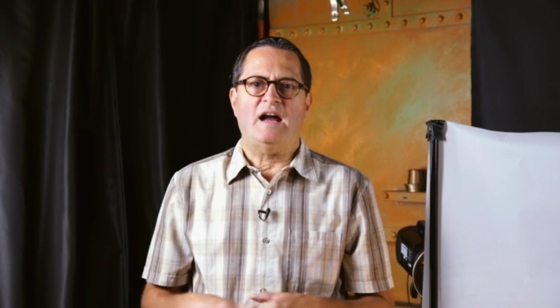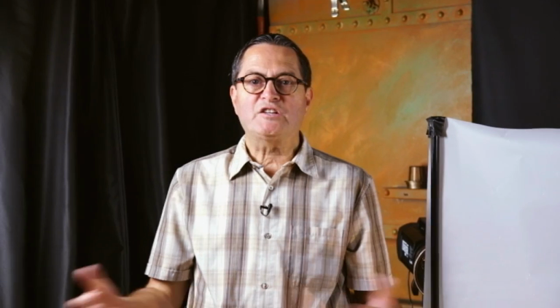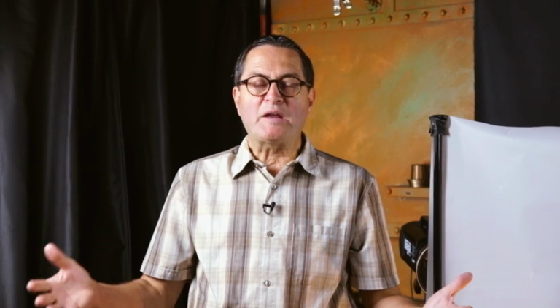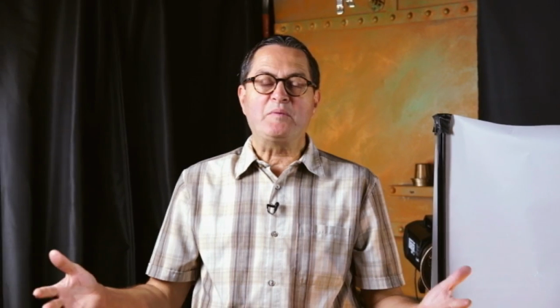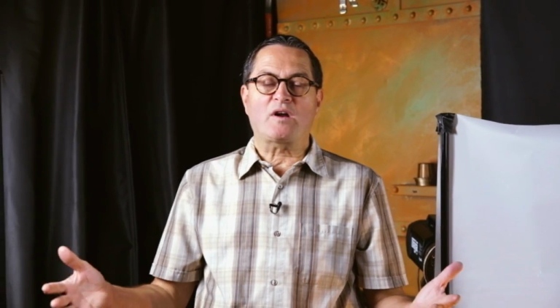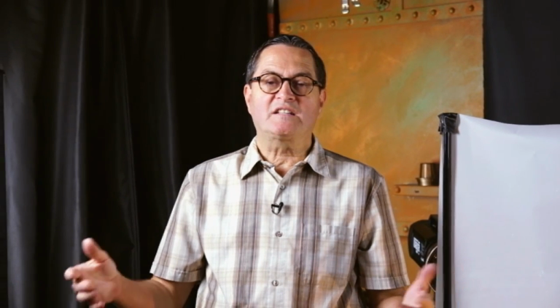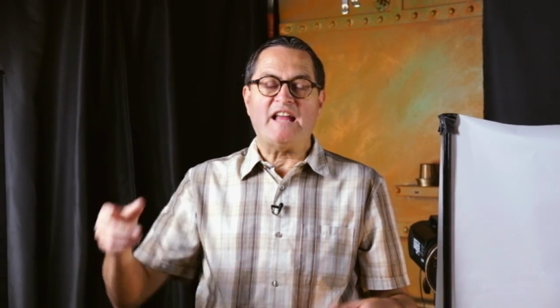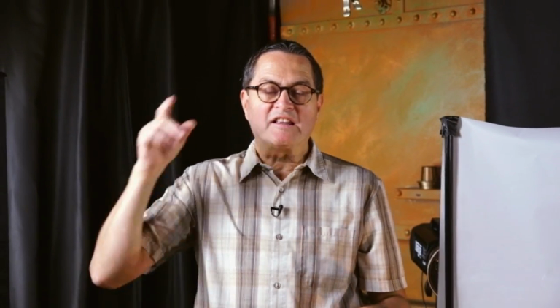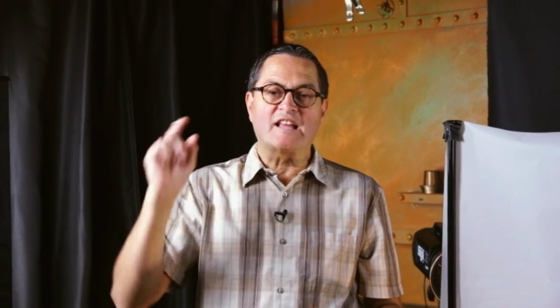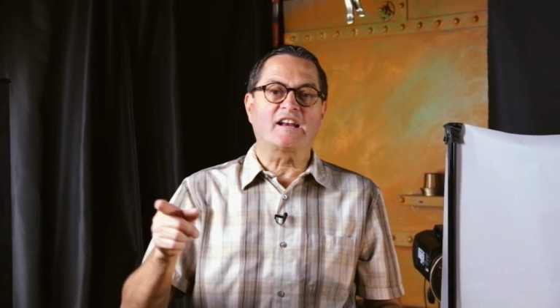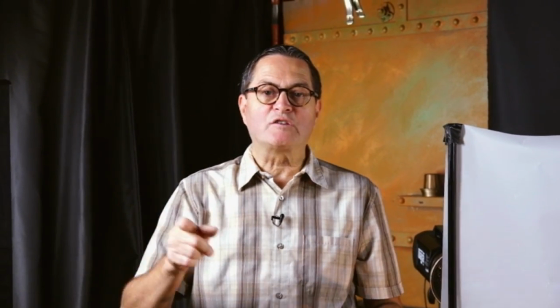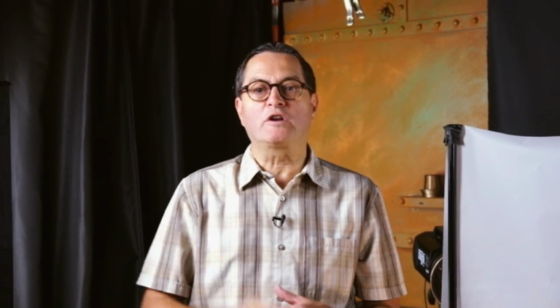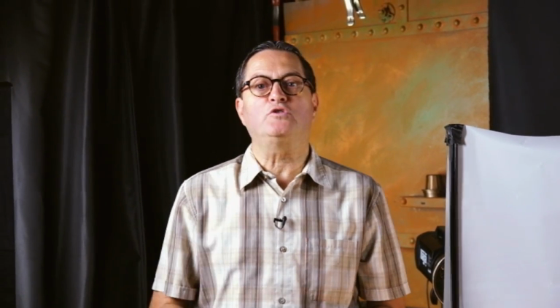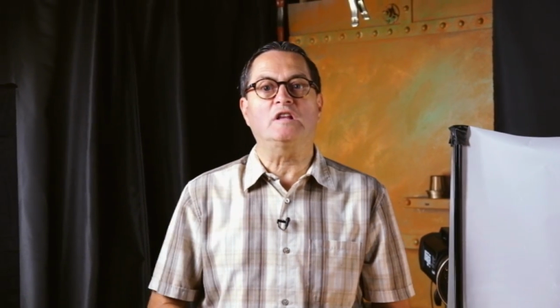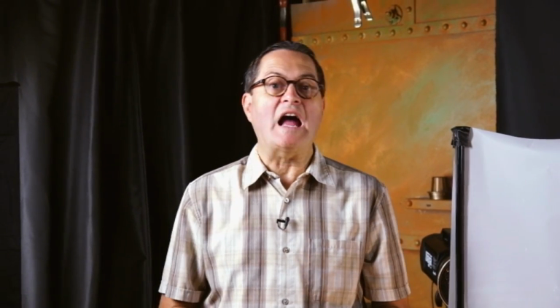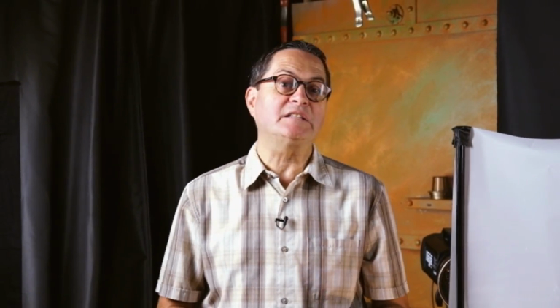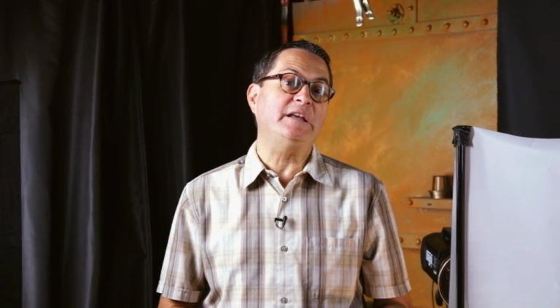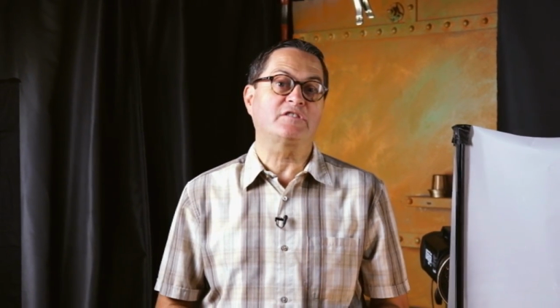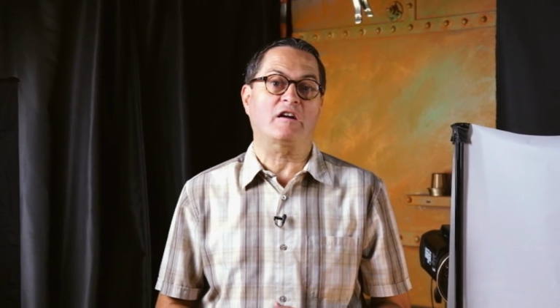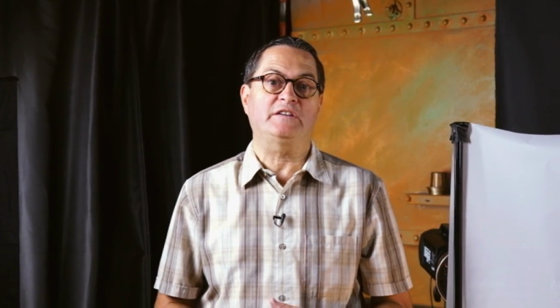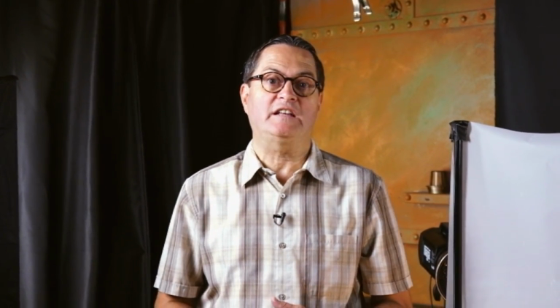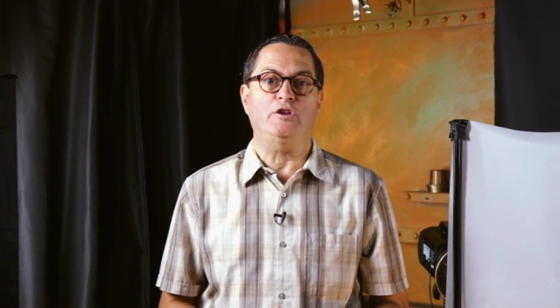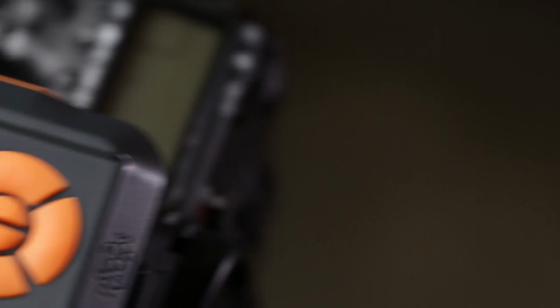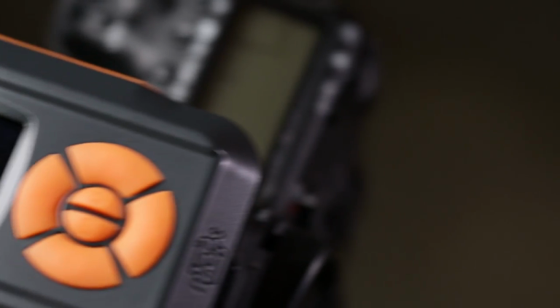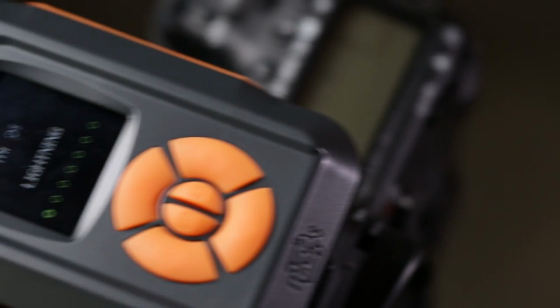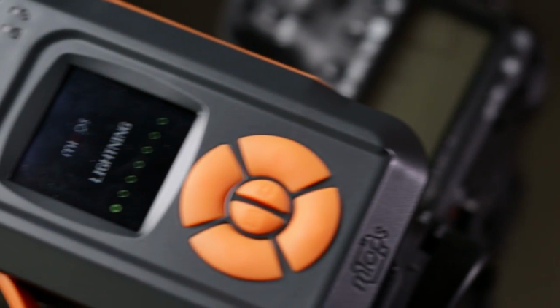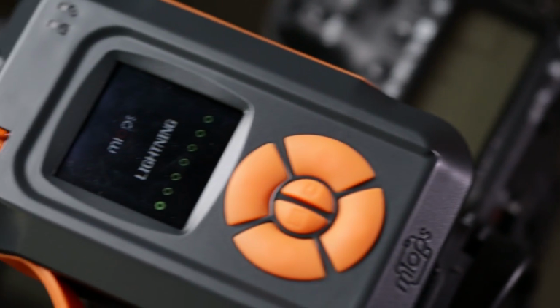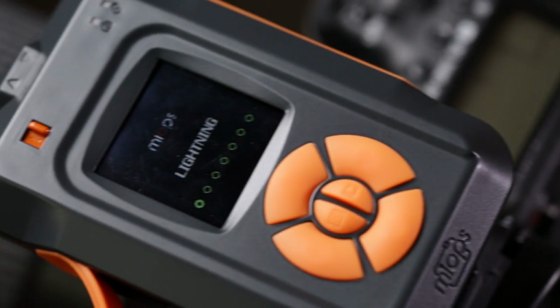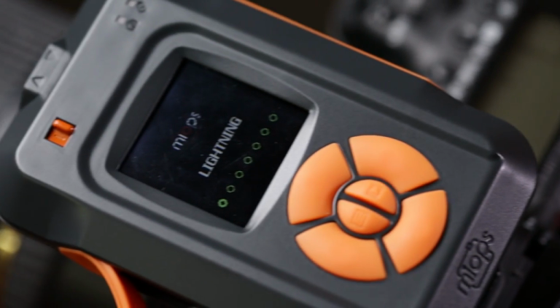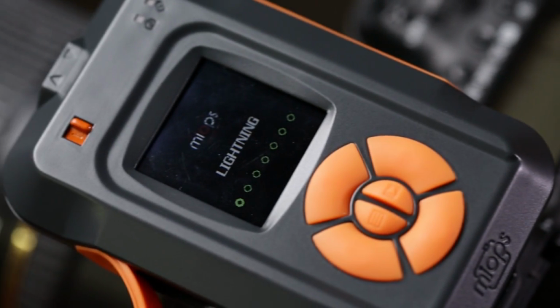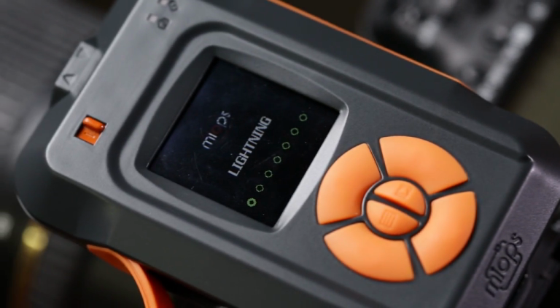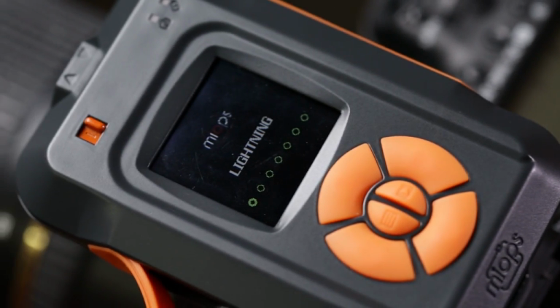Hi, this is J.P. Morgan. Today on The Slanted Lens, we're going to do a little high-speed photography using a new trigger called Myops.